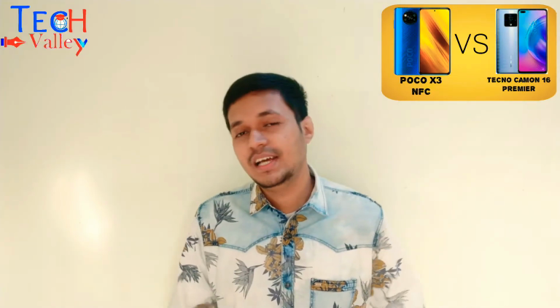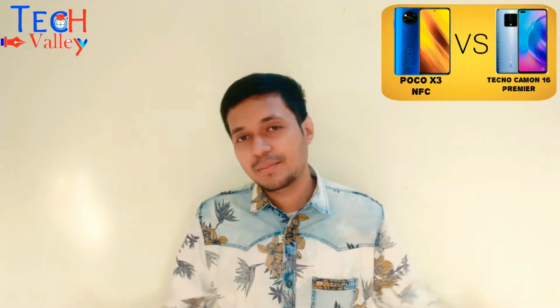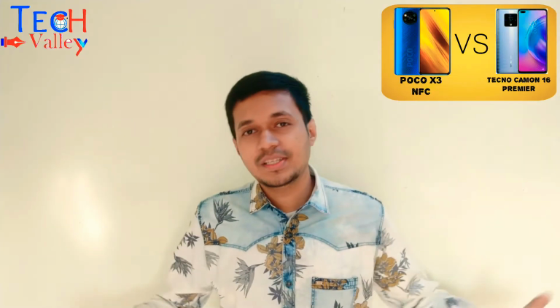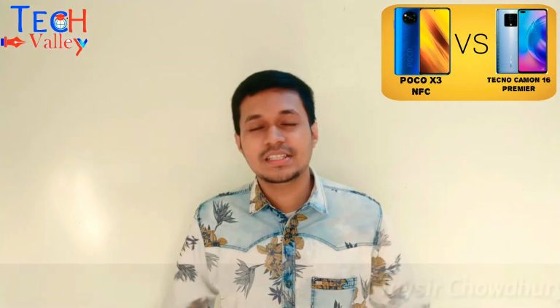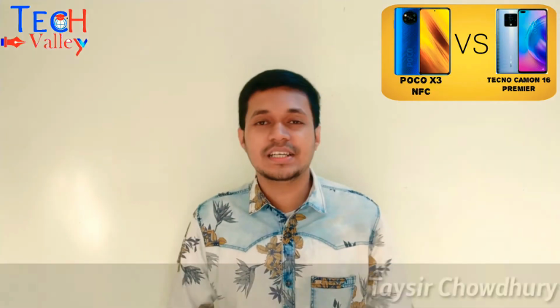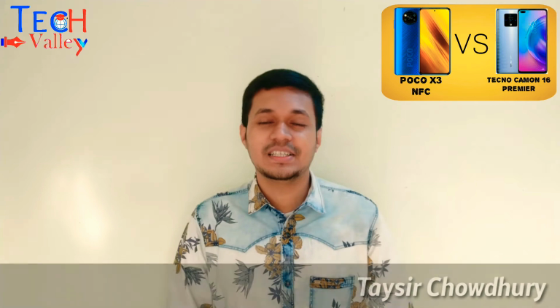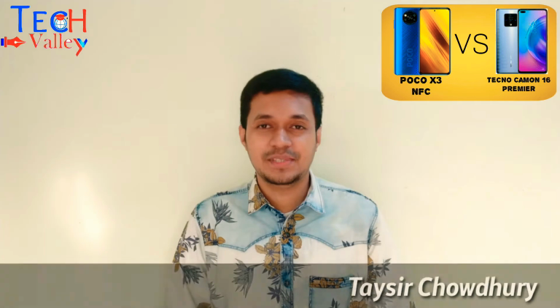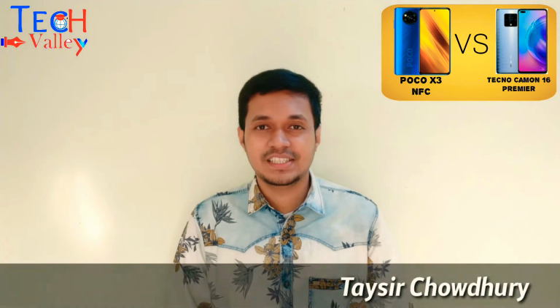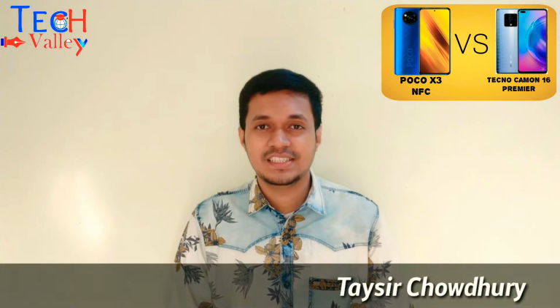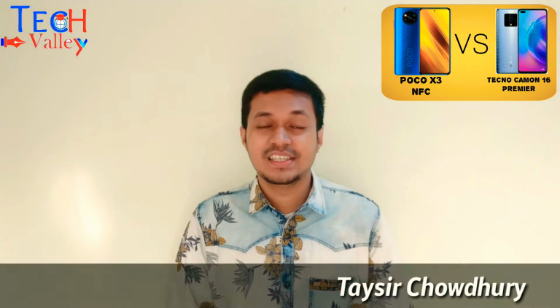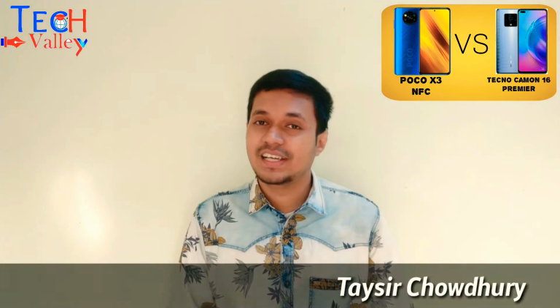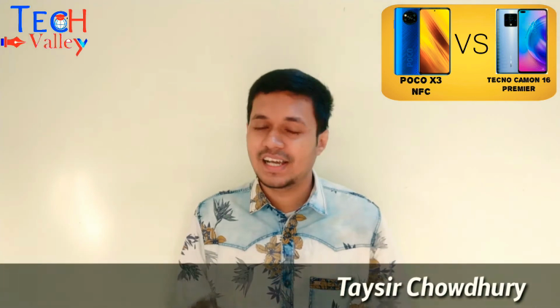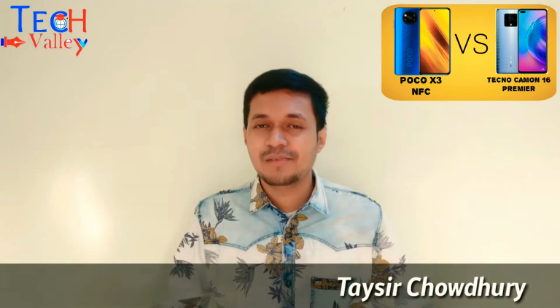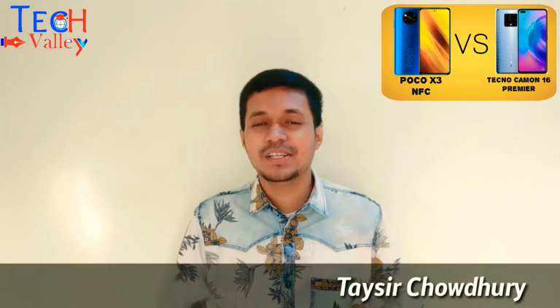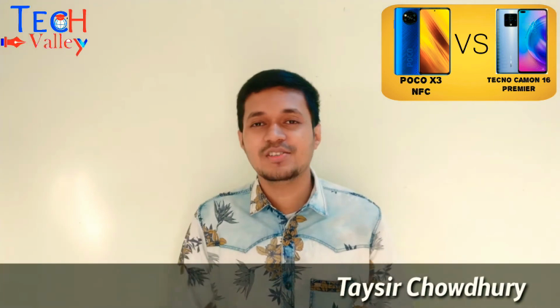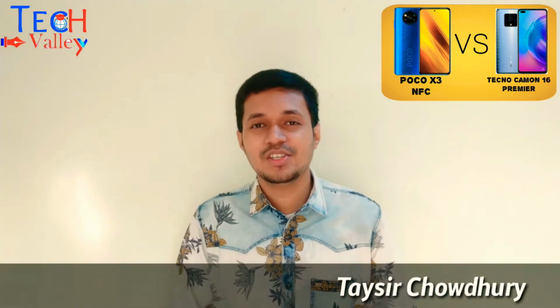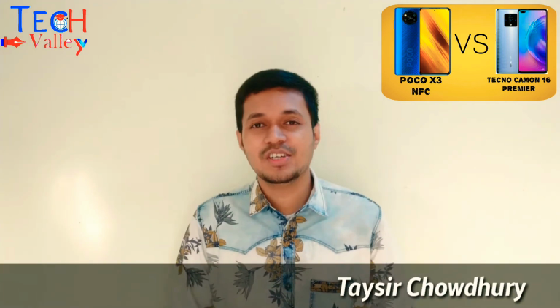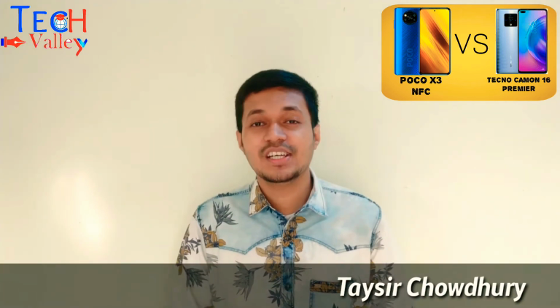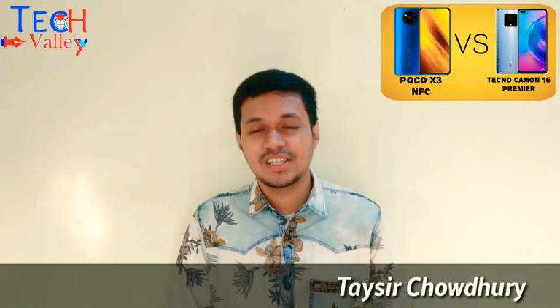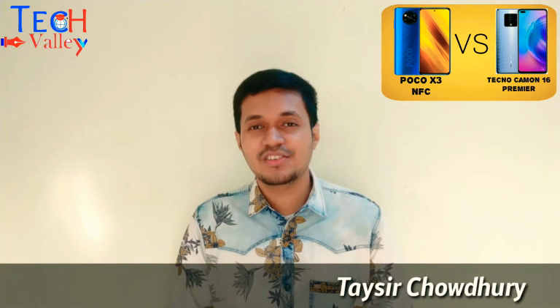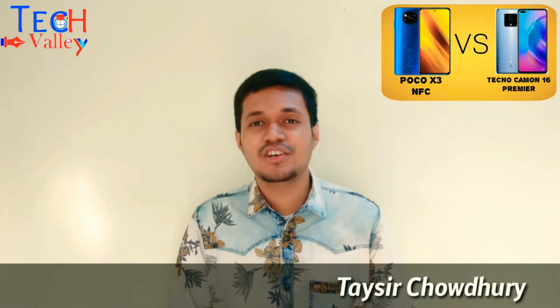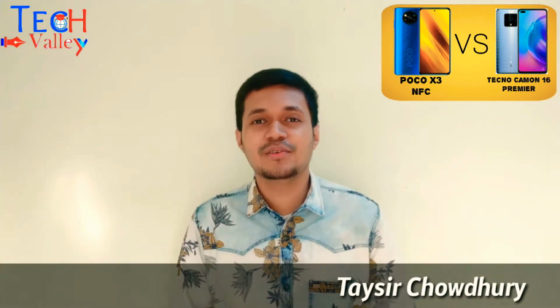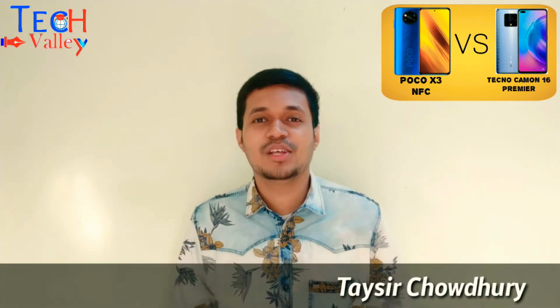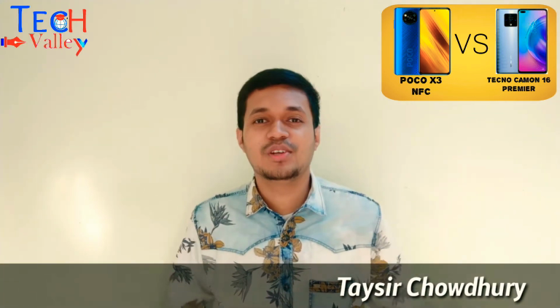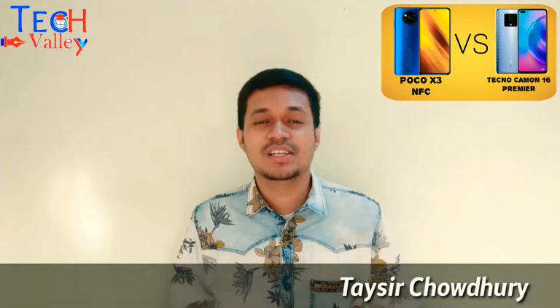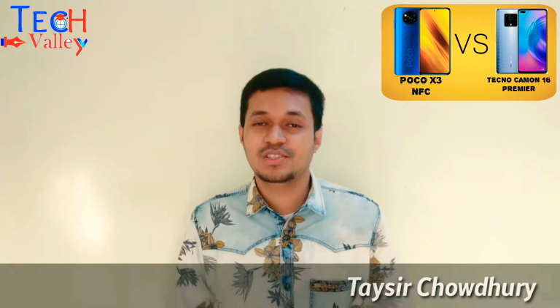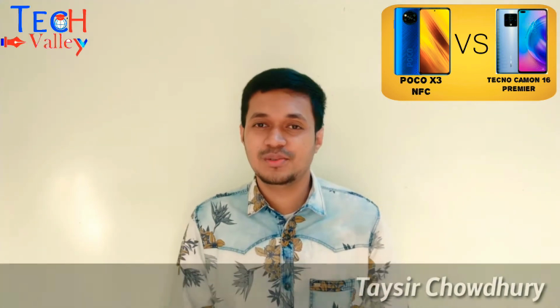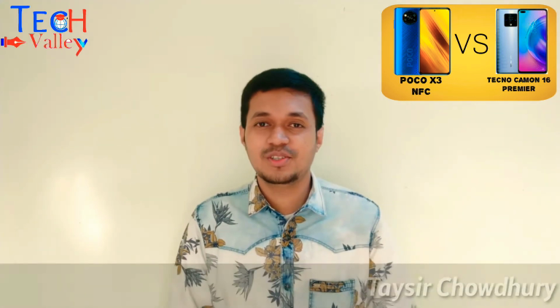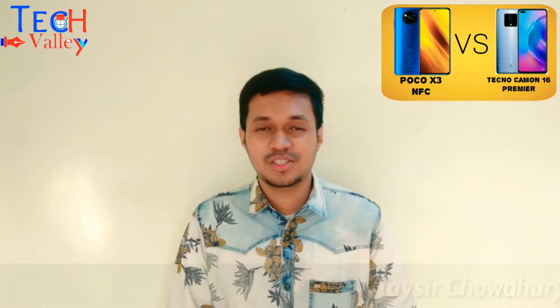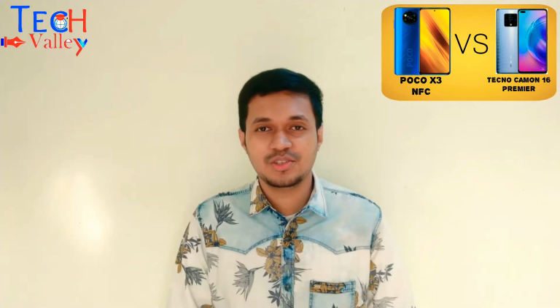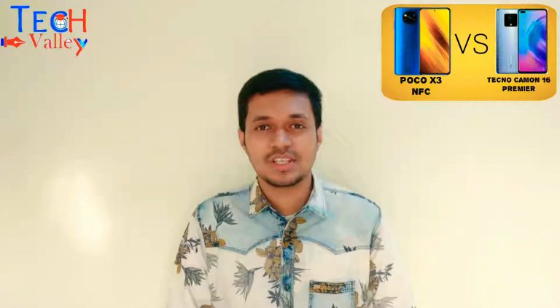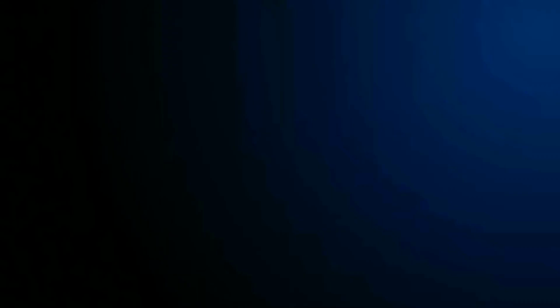You are watching TwentyTech. Stay with us and let's start the review.